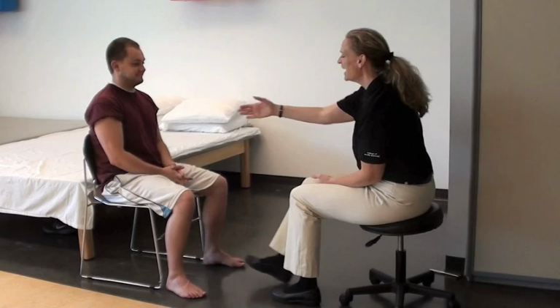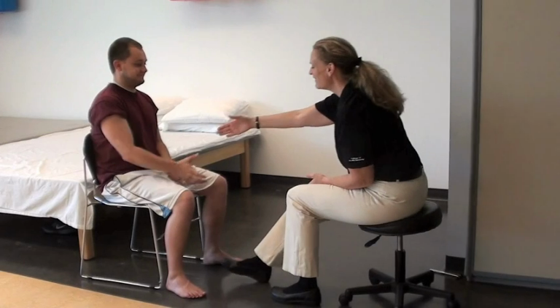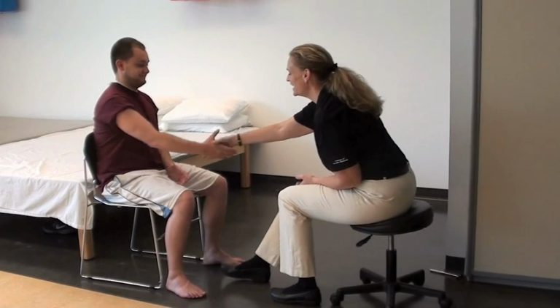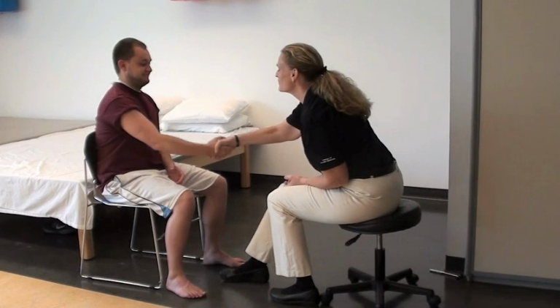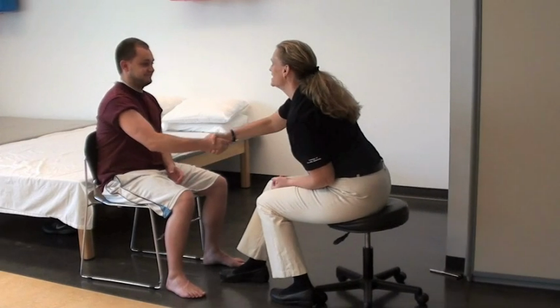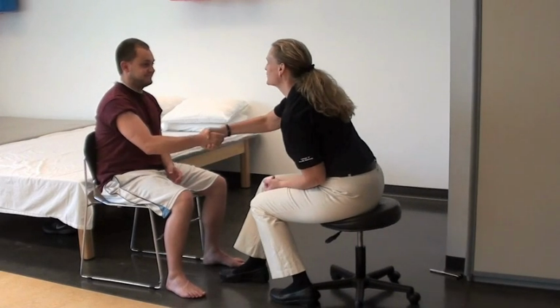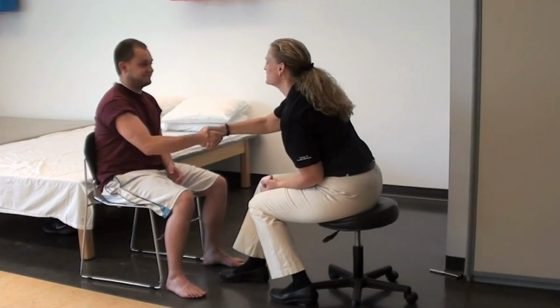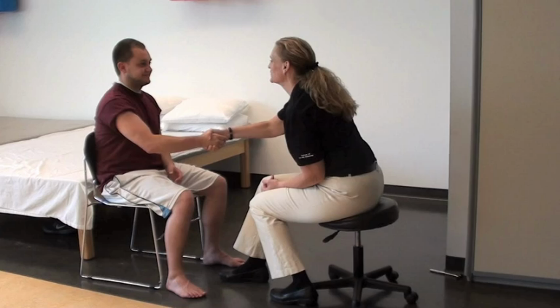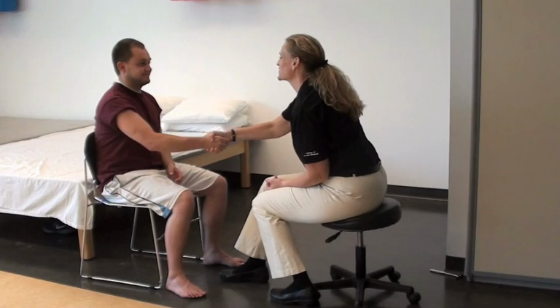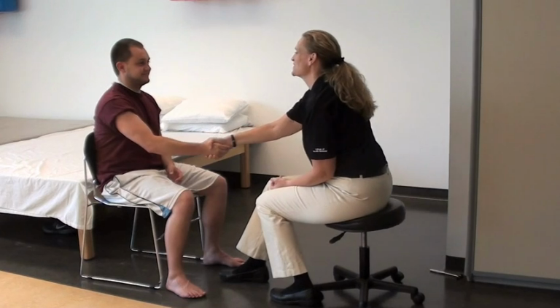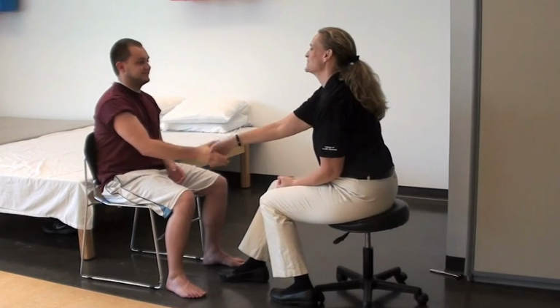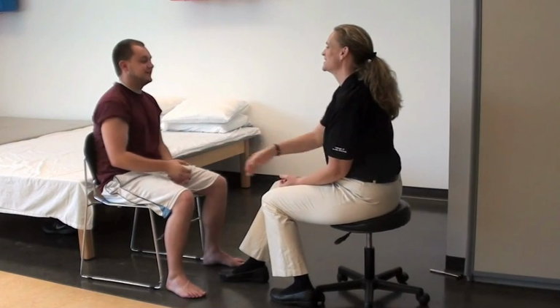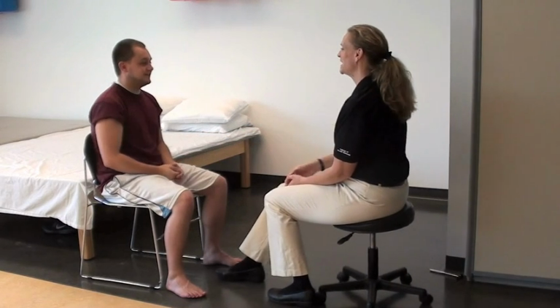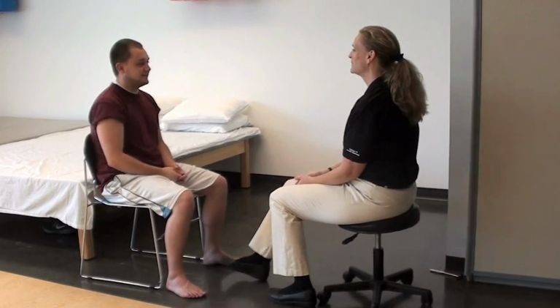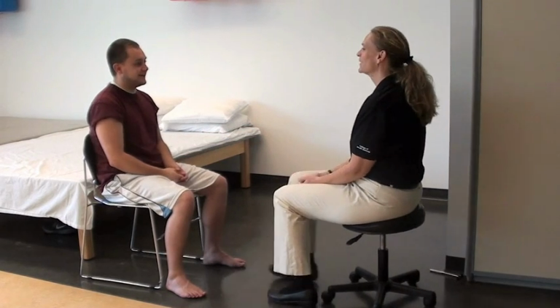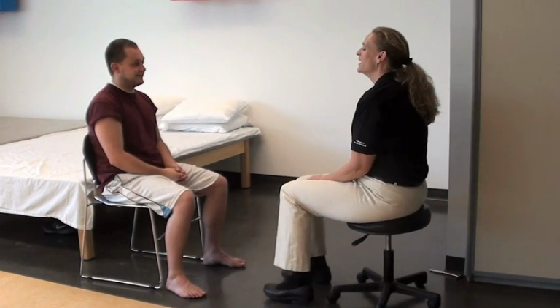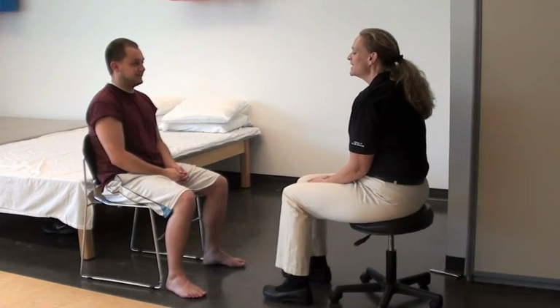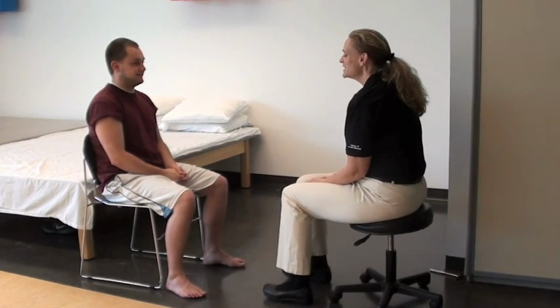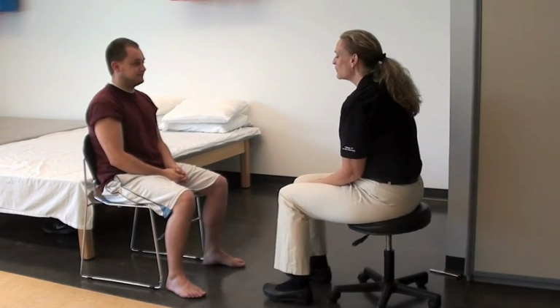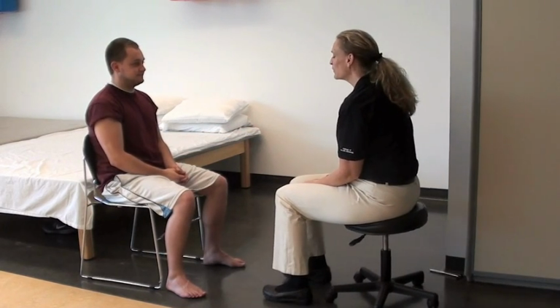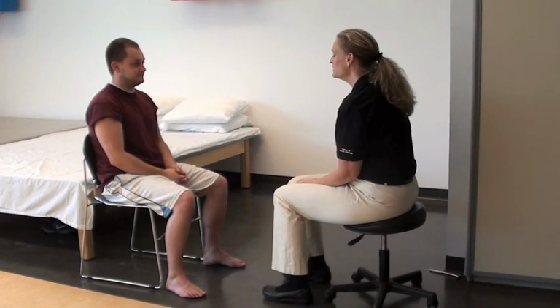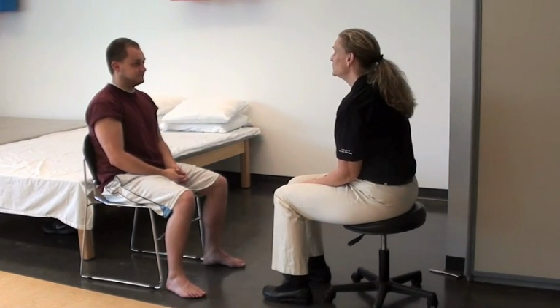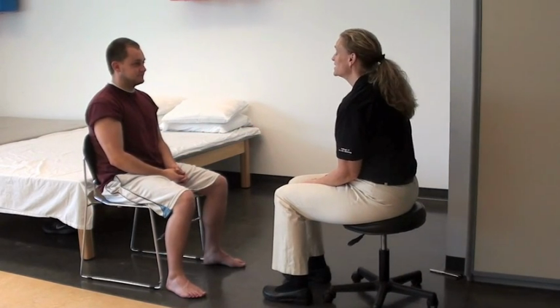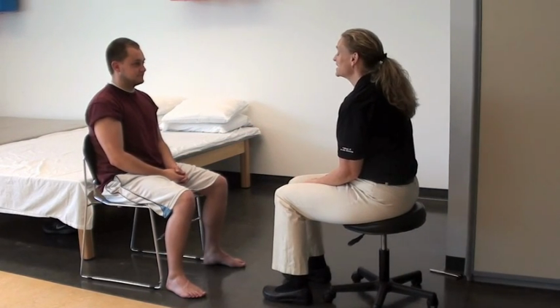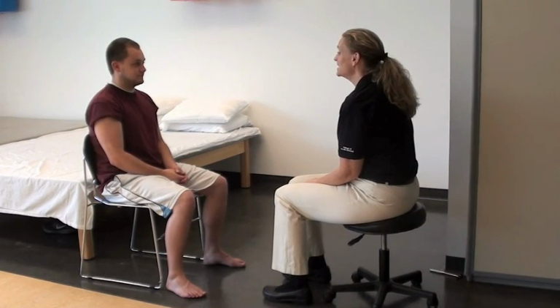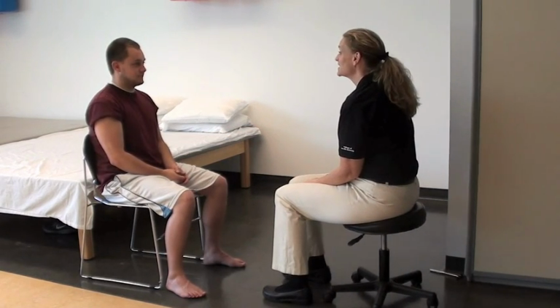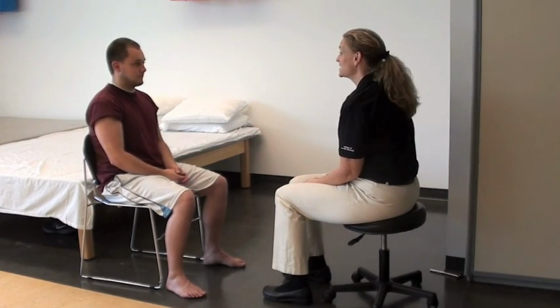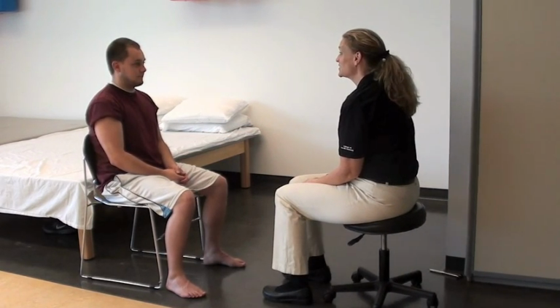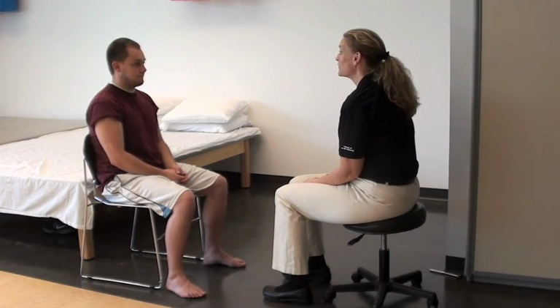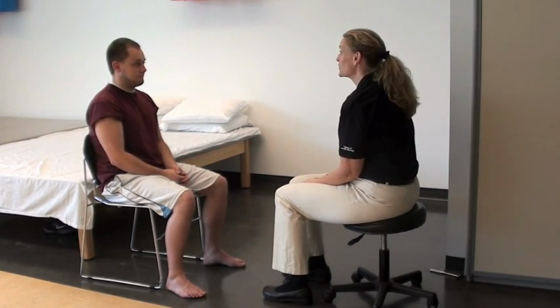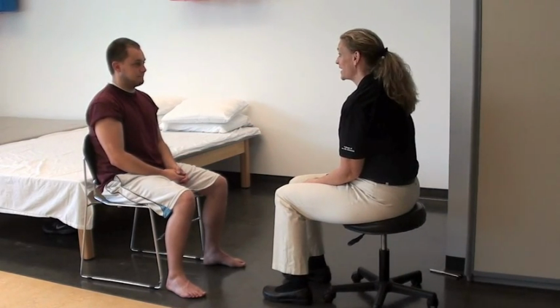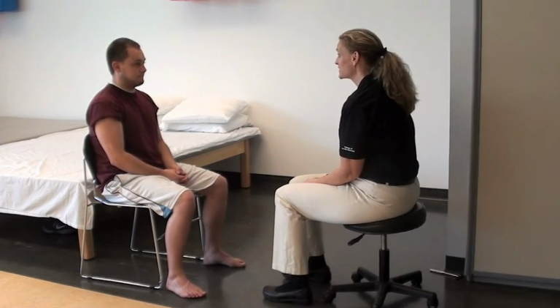Hi, Ryan. I'm Wendy. I'm going to be your physical therapist today. Hi. Today what we're going to be doing is testing the sensation of your legs.